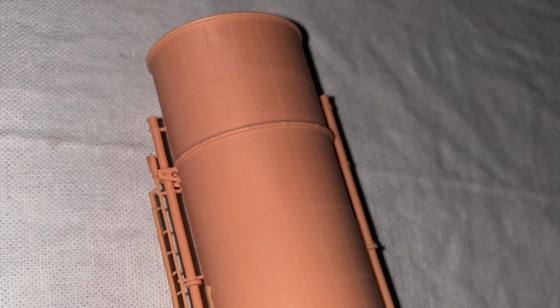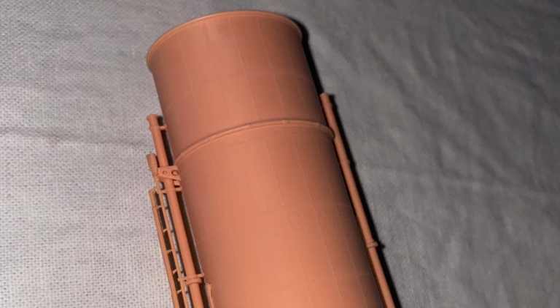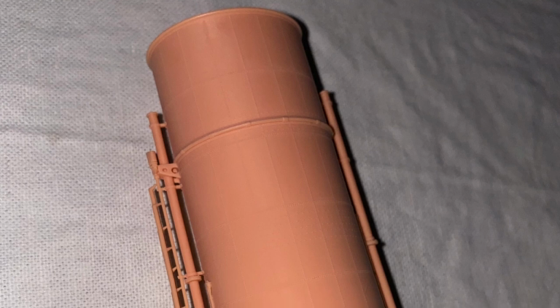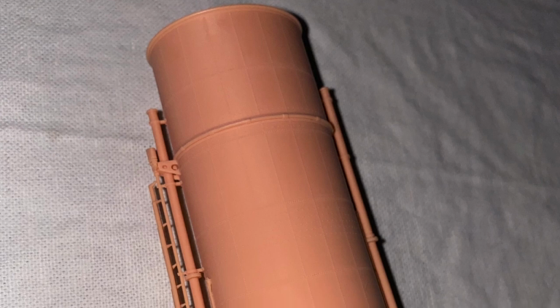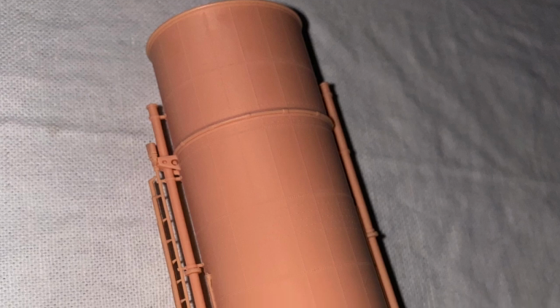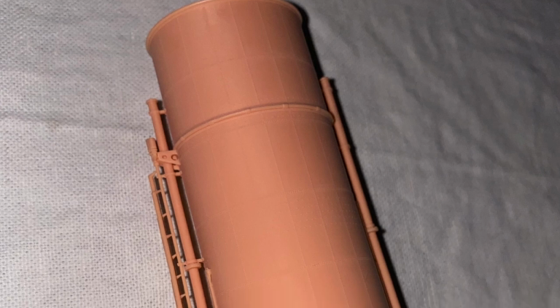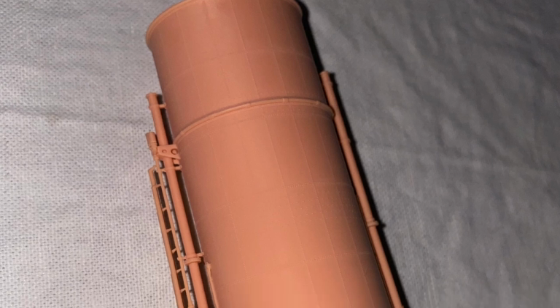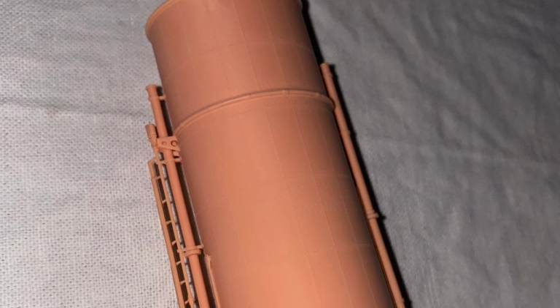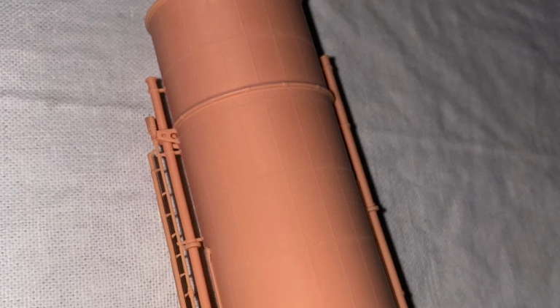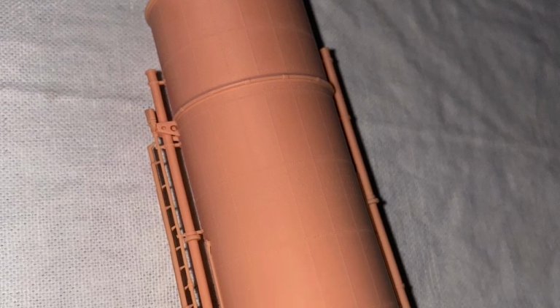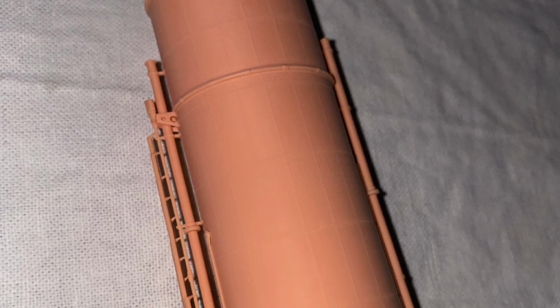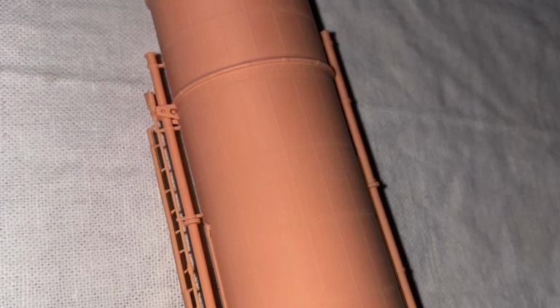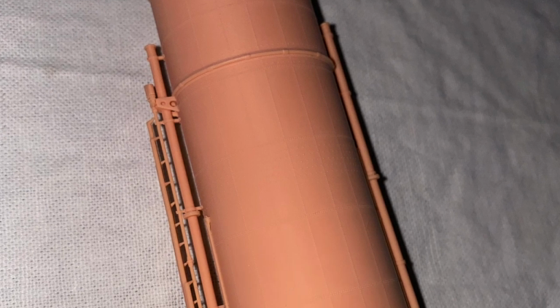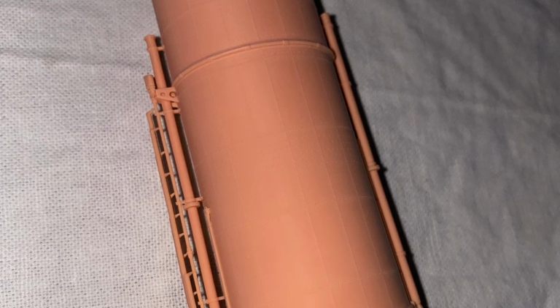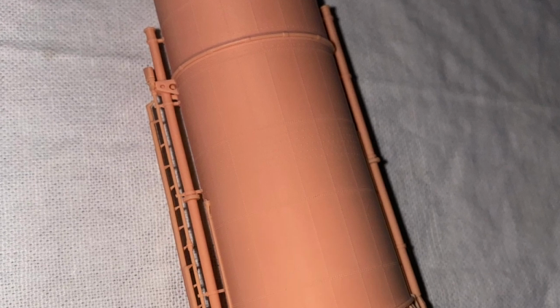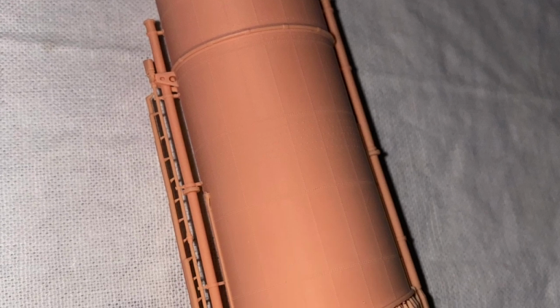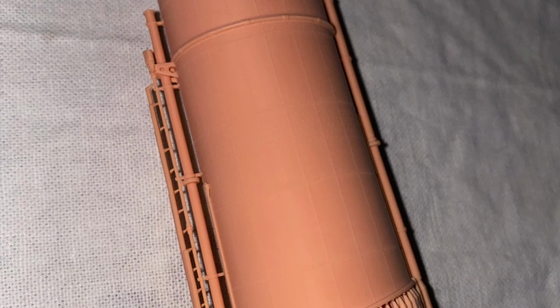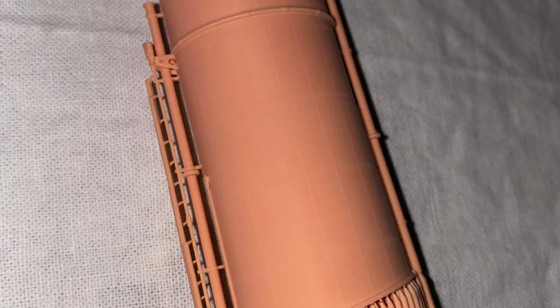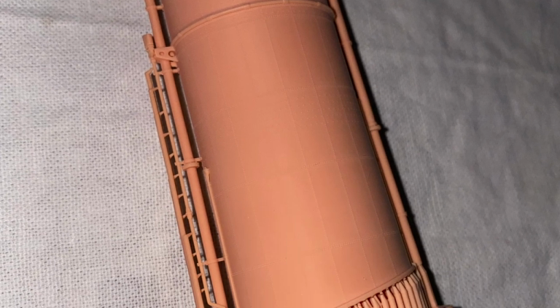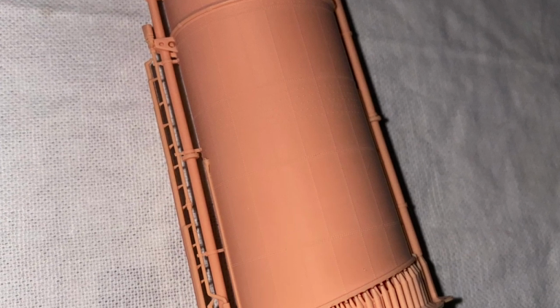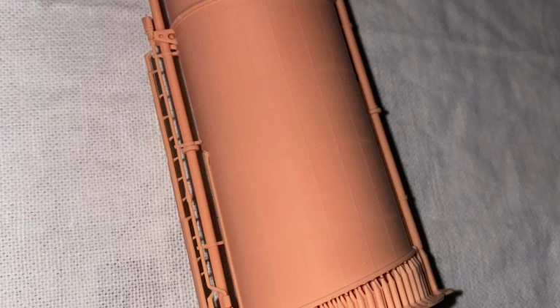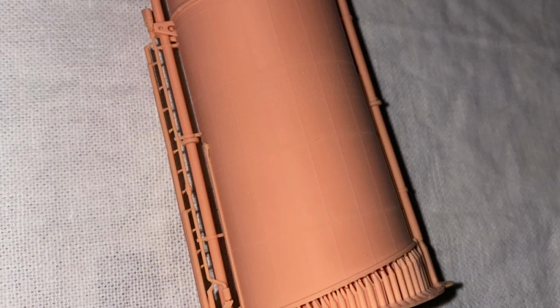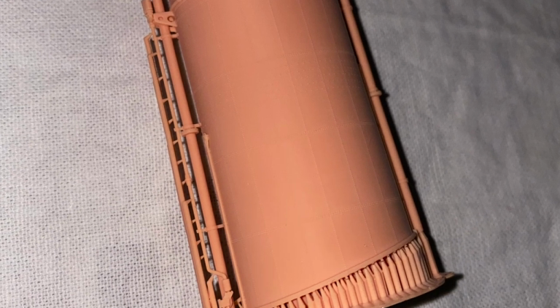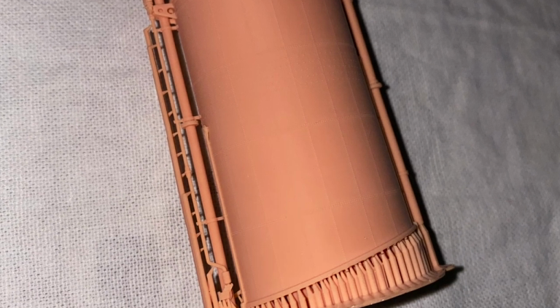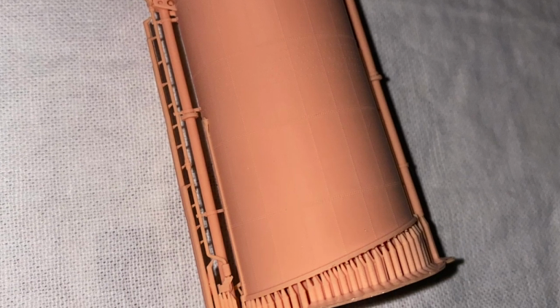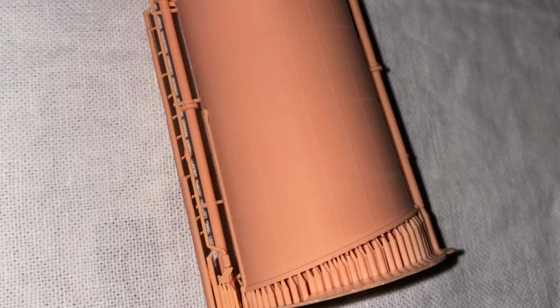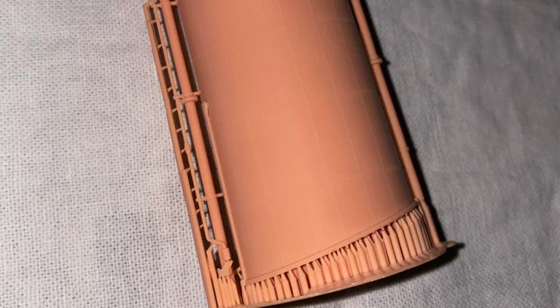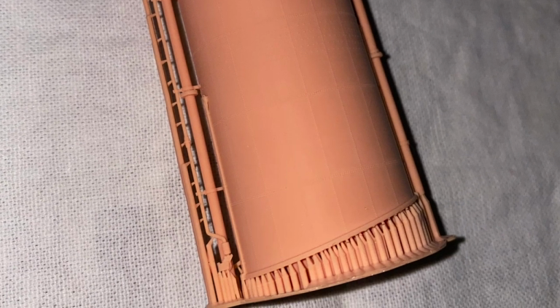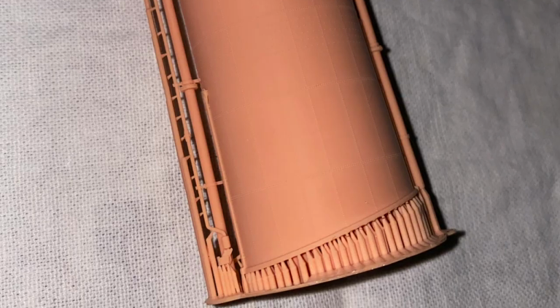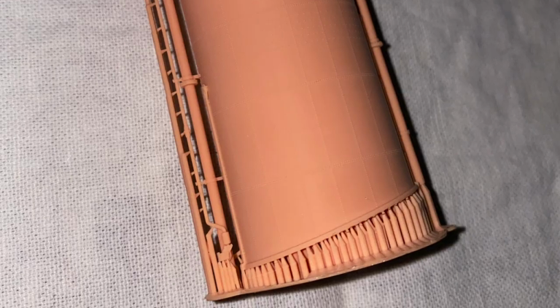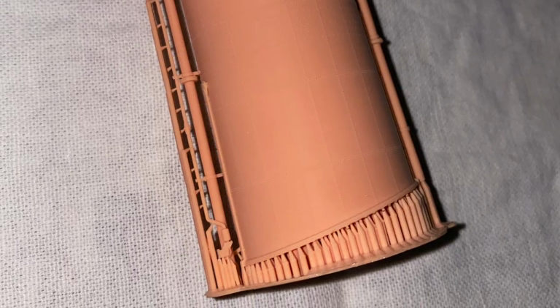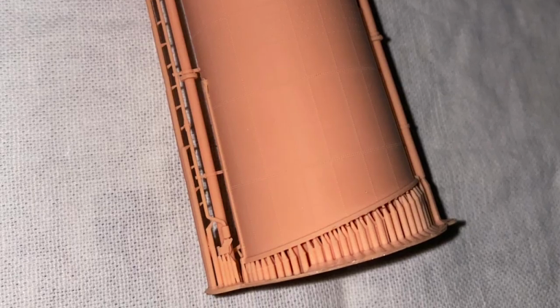So there you have it. I shall now leave you with some photos of the funnels.